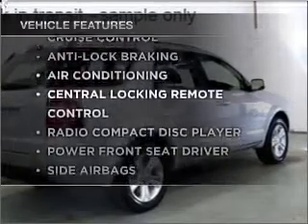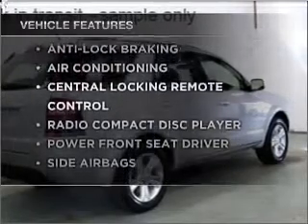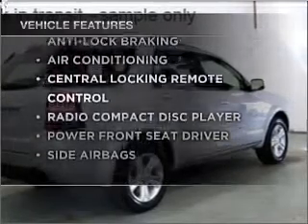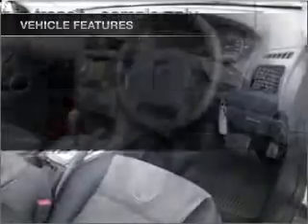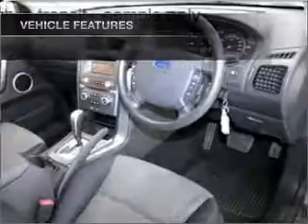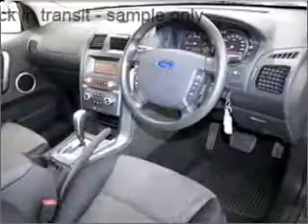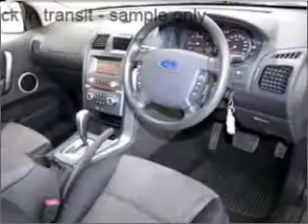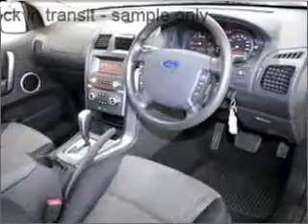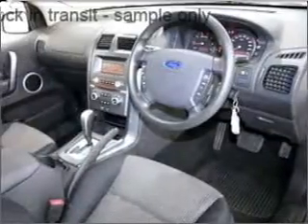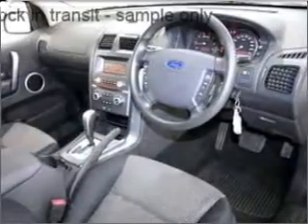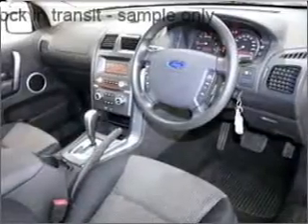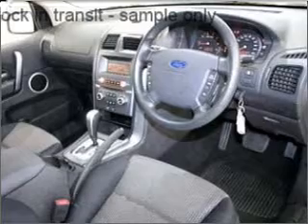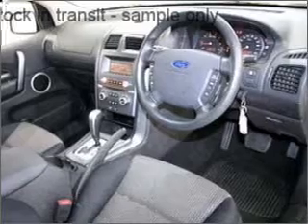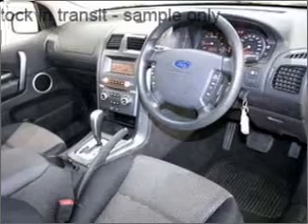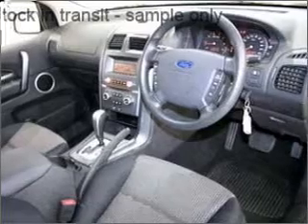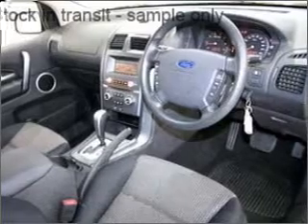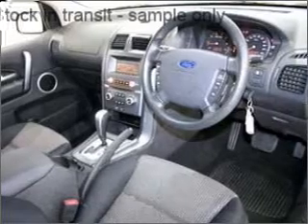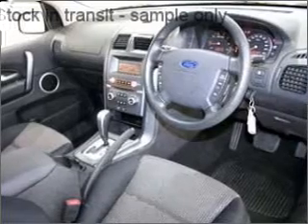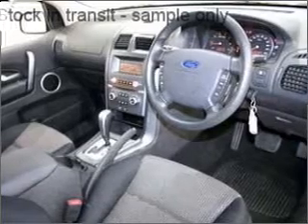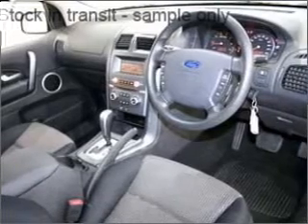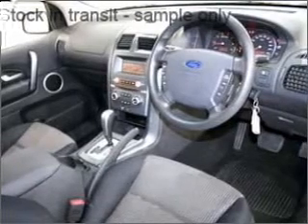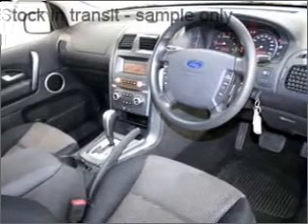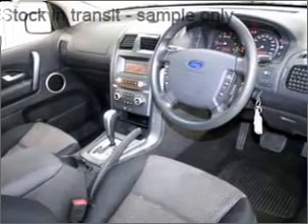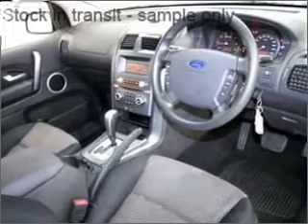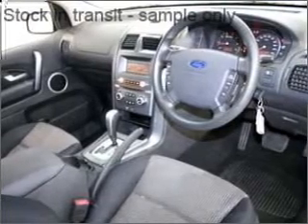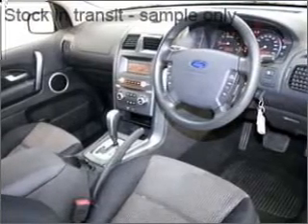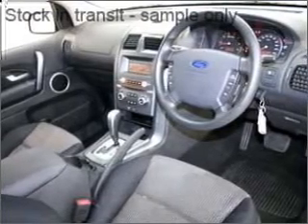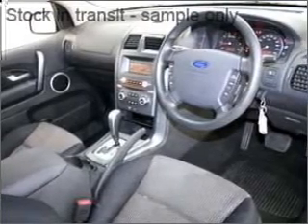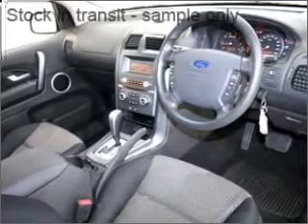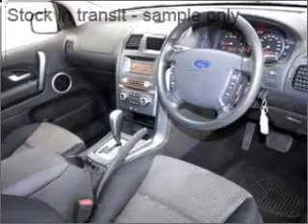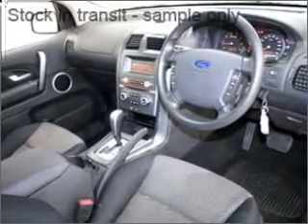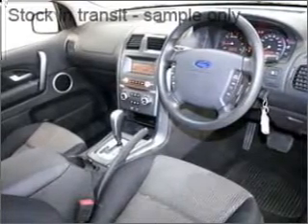Cruise control, climate control, central locking, power windows, side airbag, stability control, power mirrors.